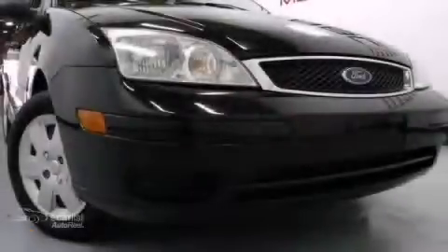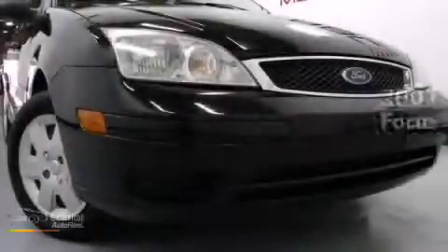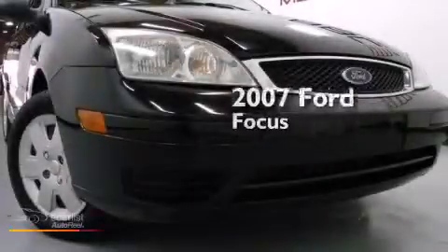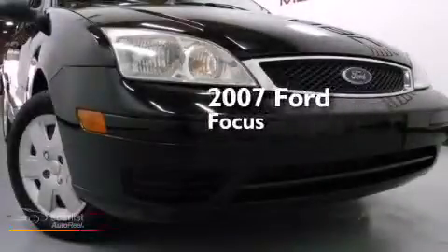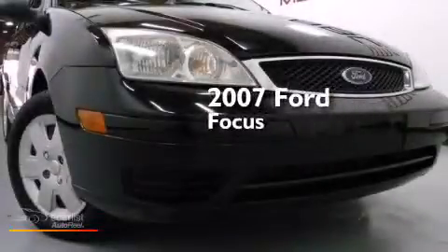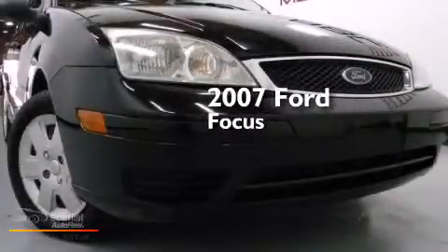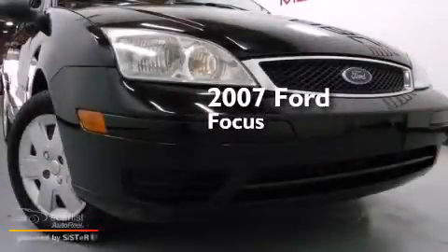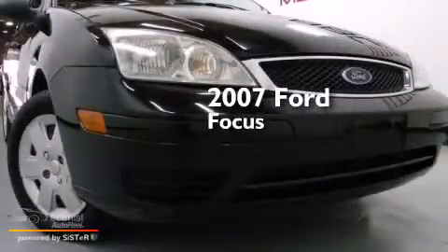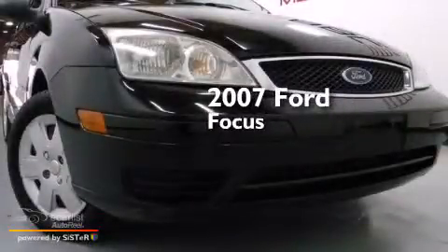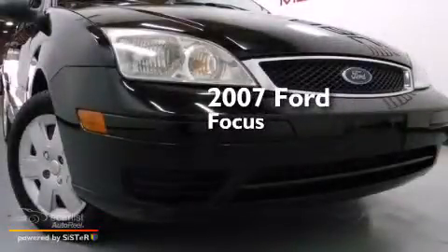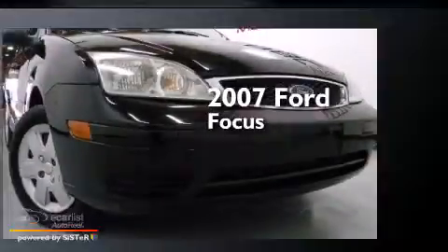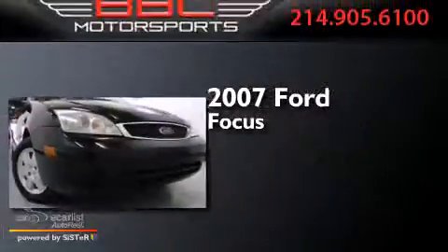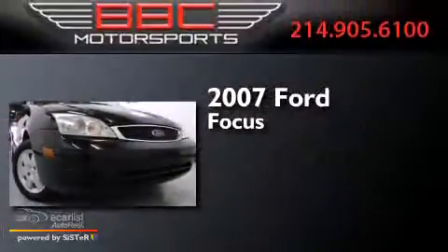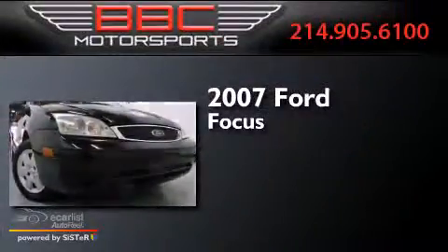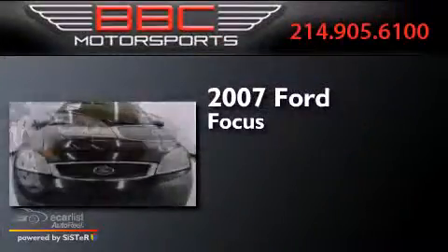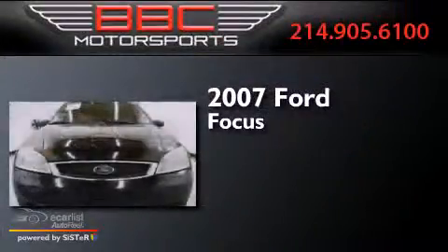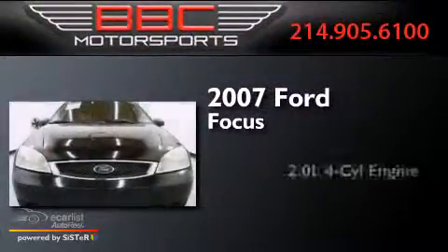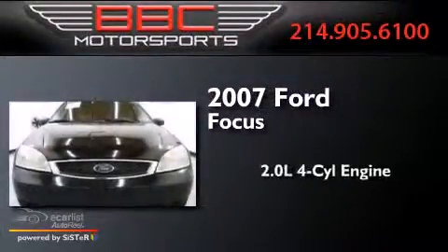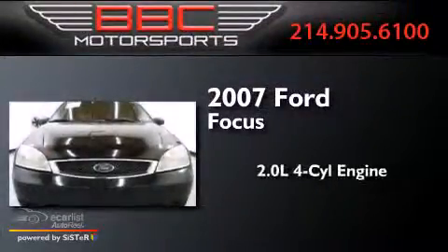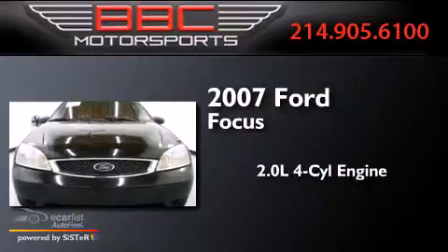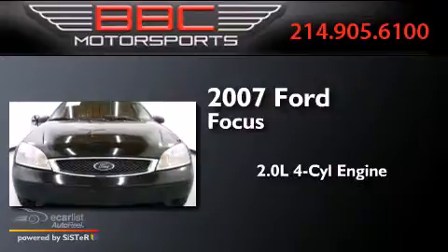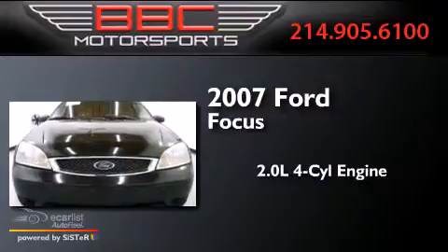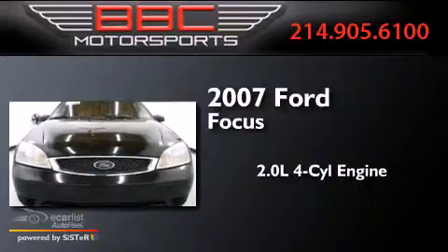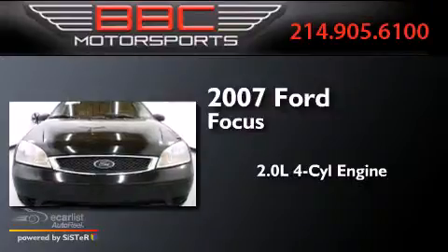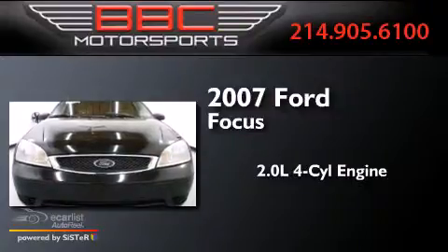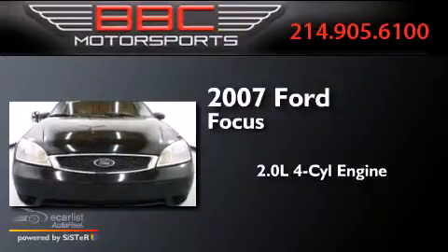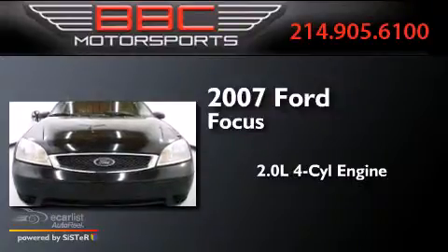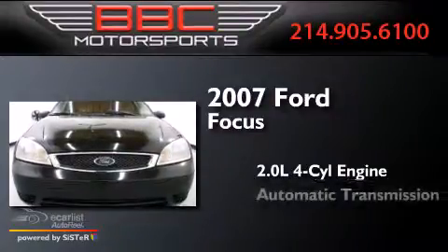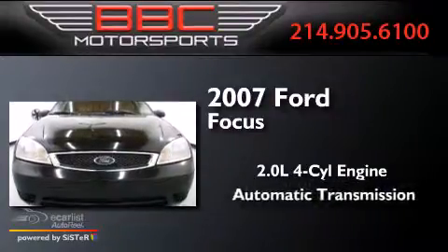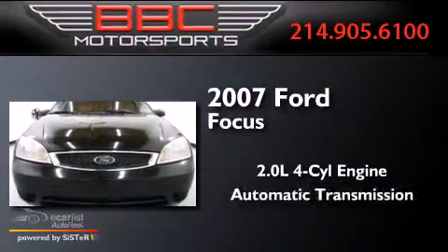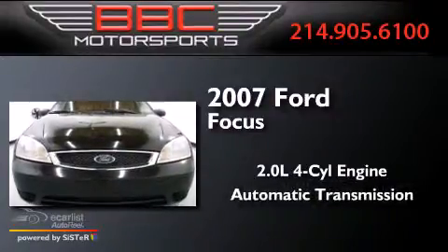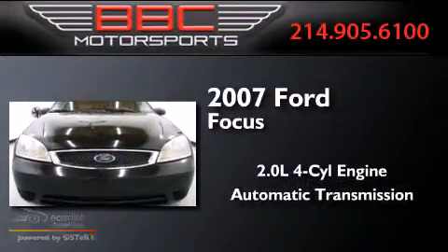This is a 2007 Ford Focus. It has a 2.0-liter four-cylinder engine and an automatic transmission.